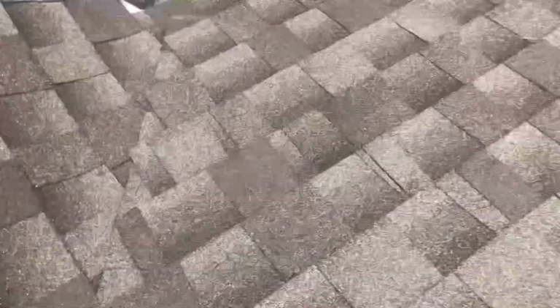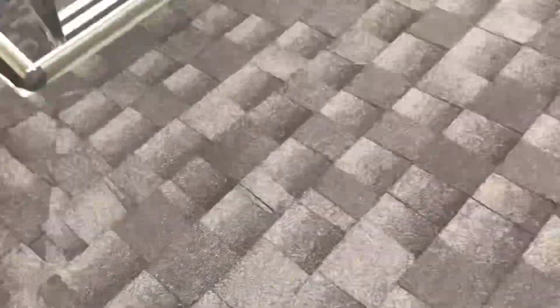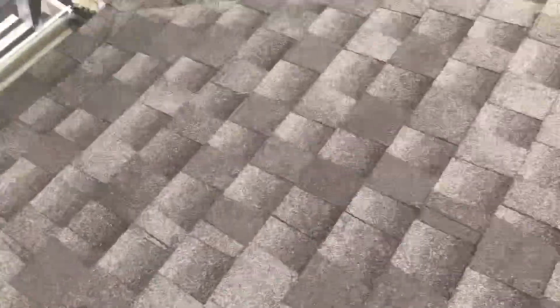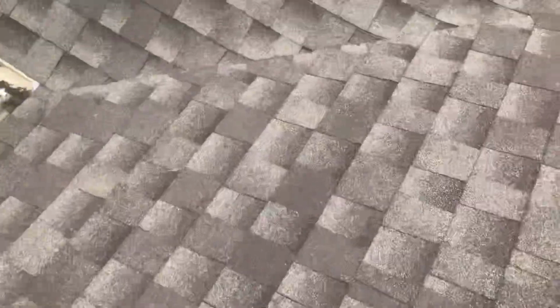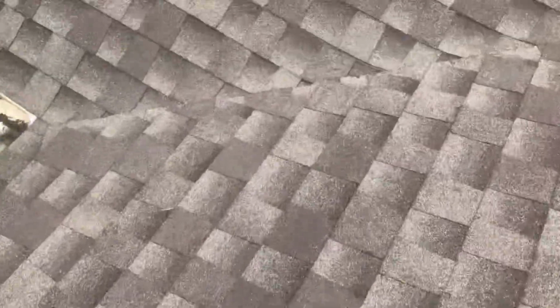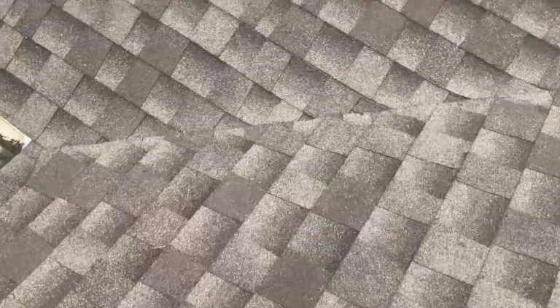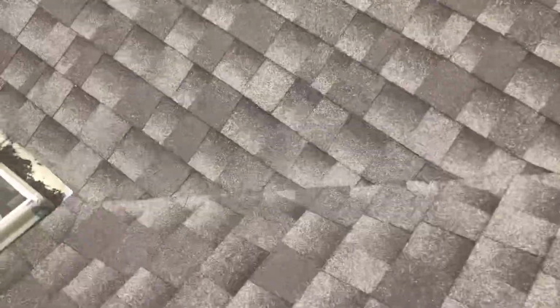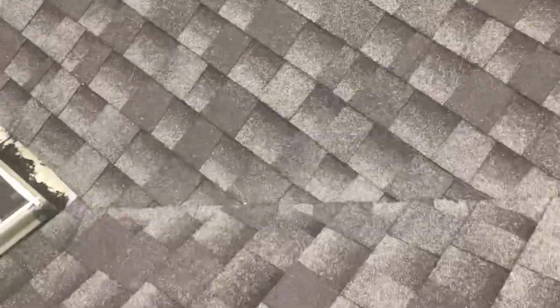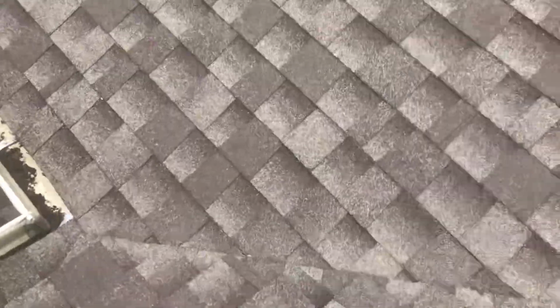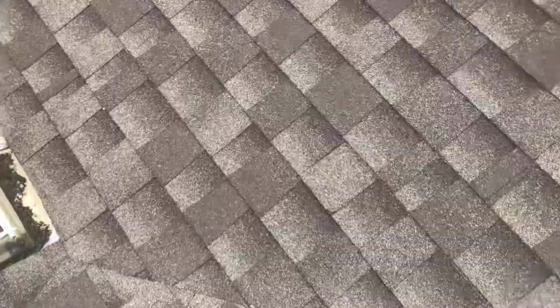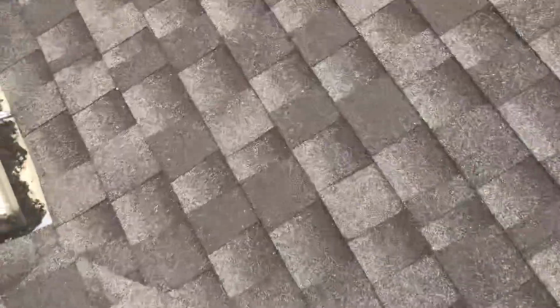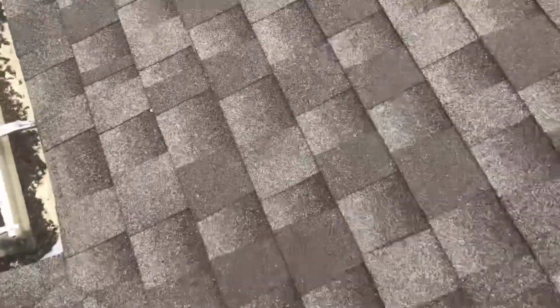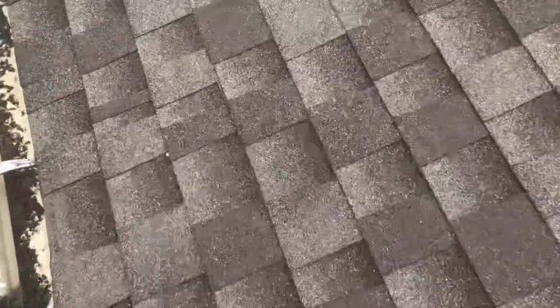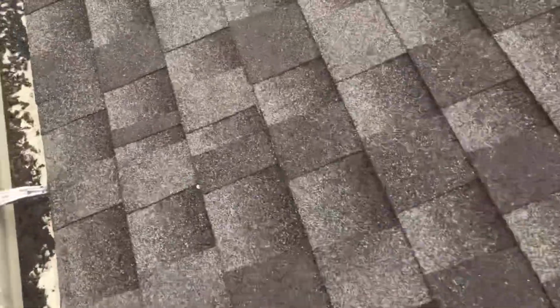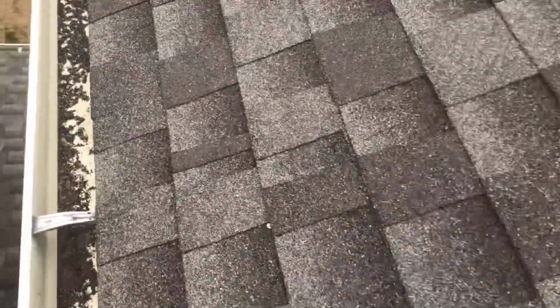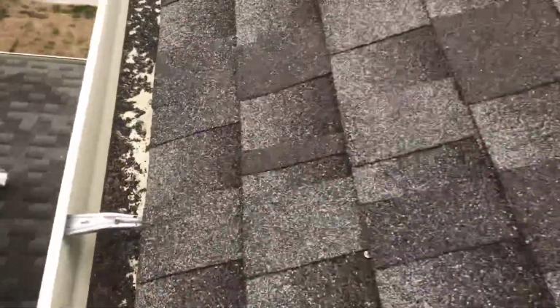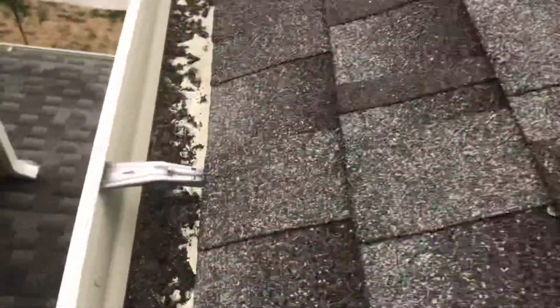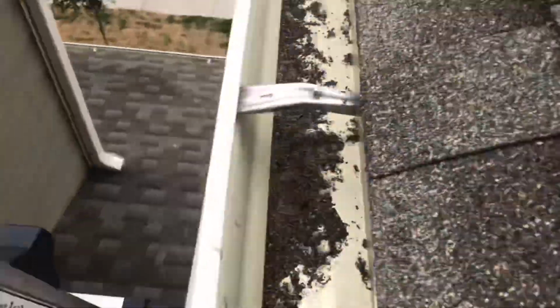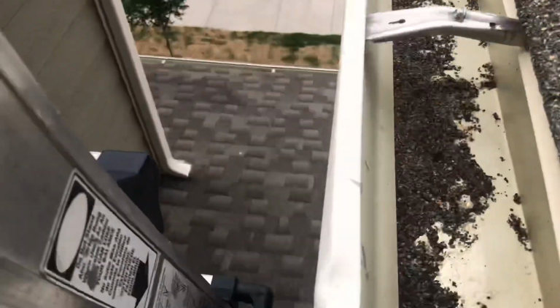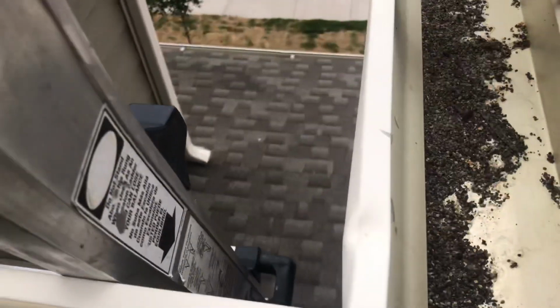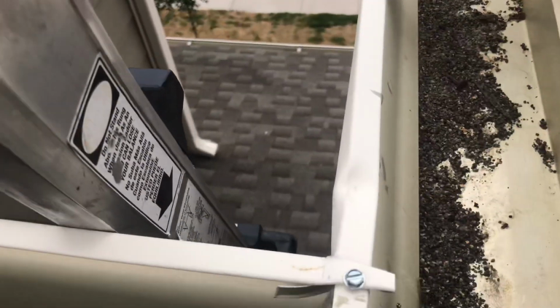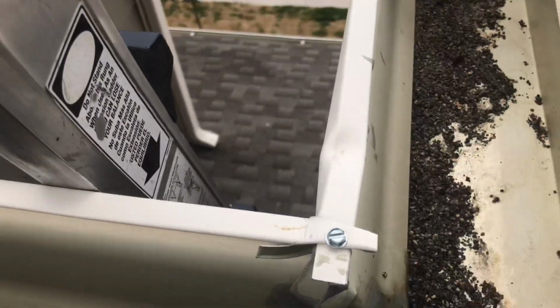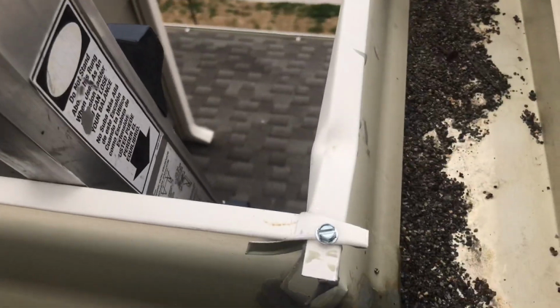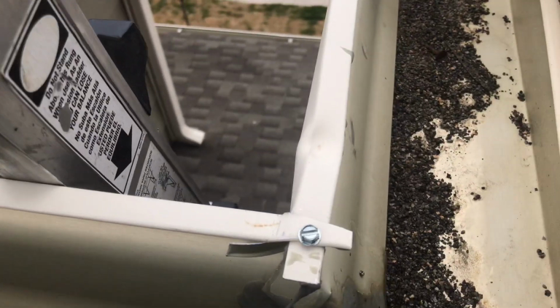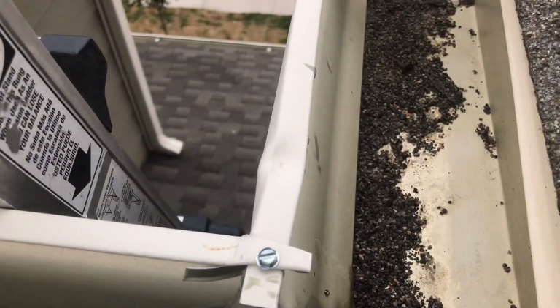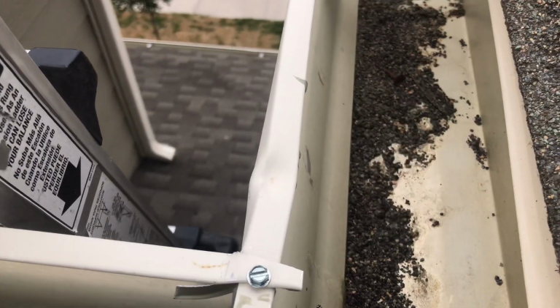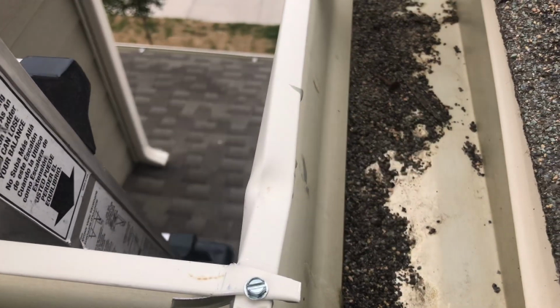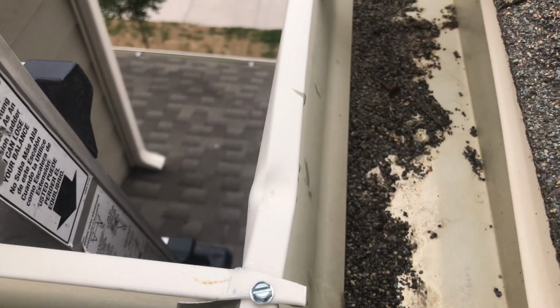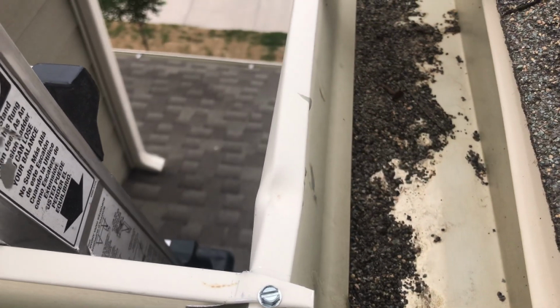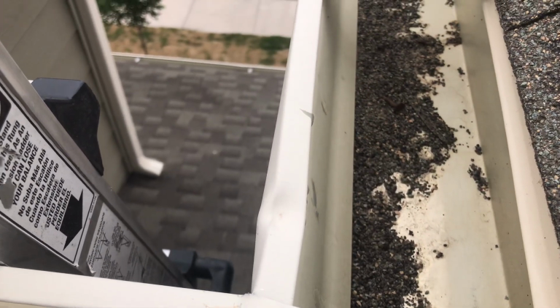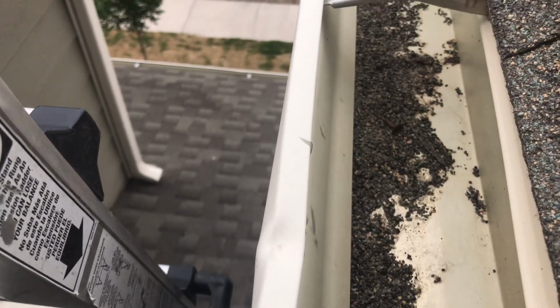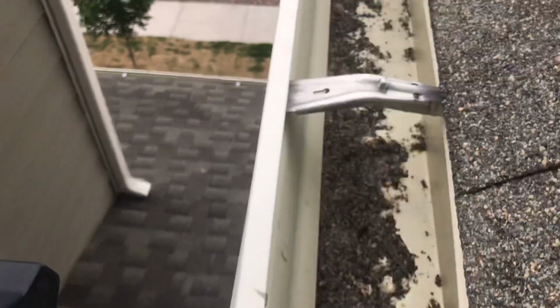I did notice a little bit of gutter damage. You can see that dent.